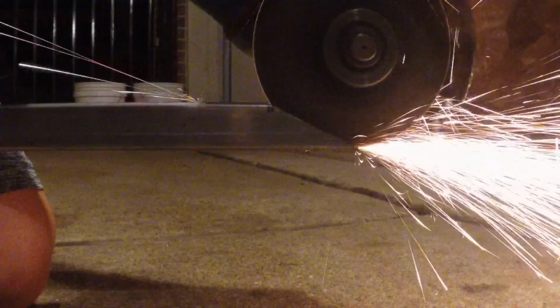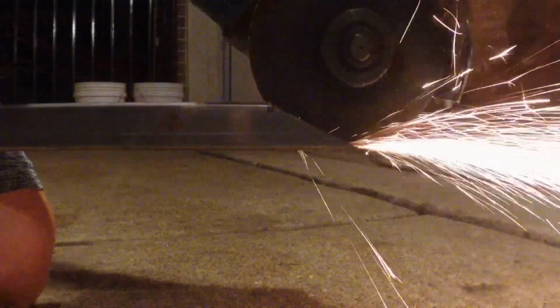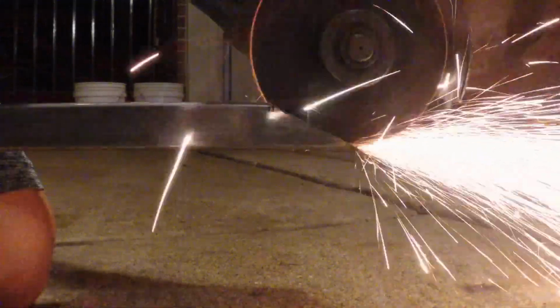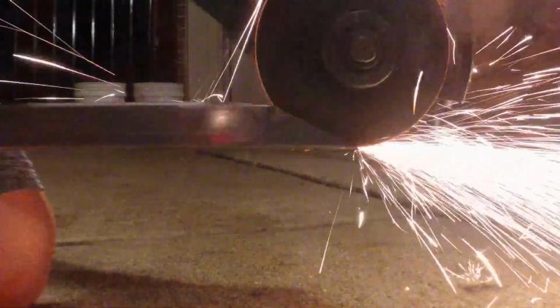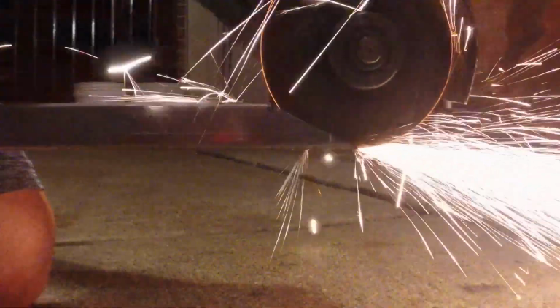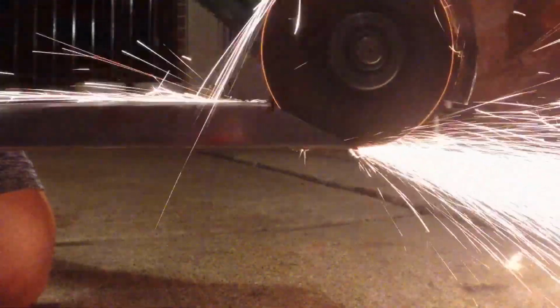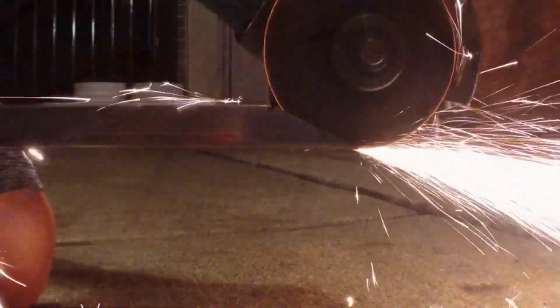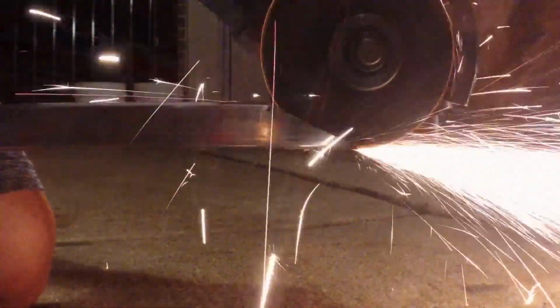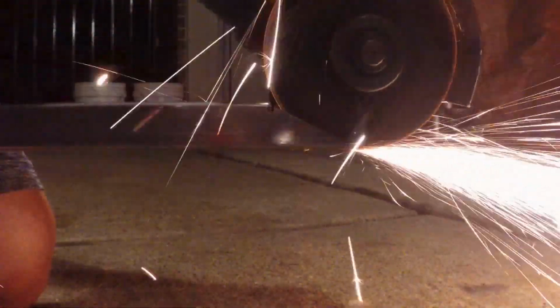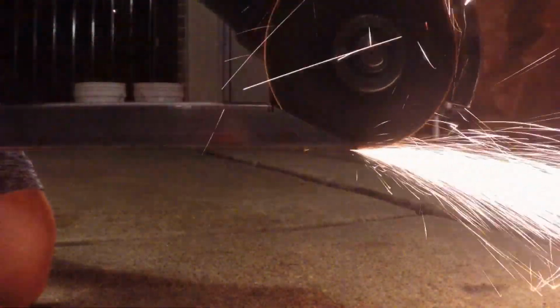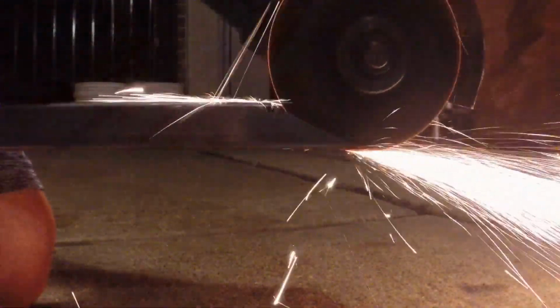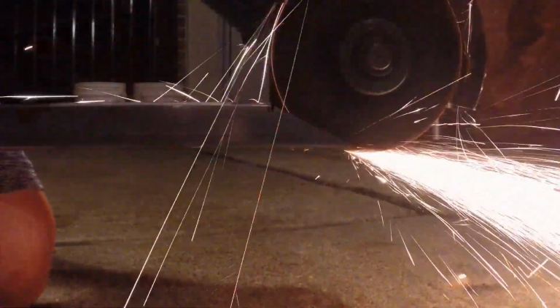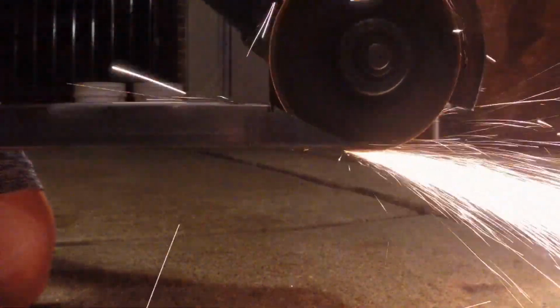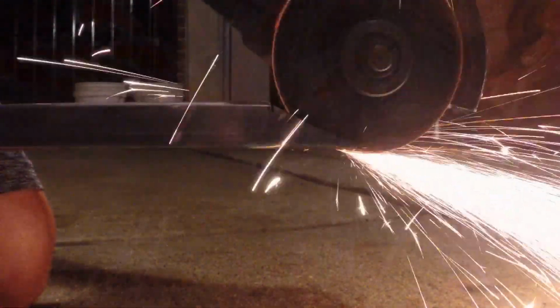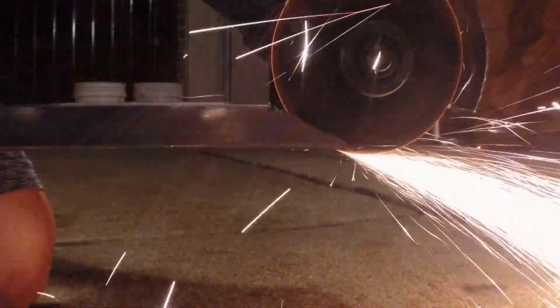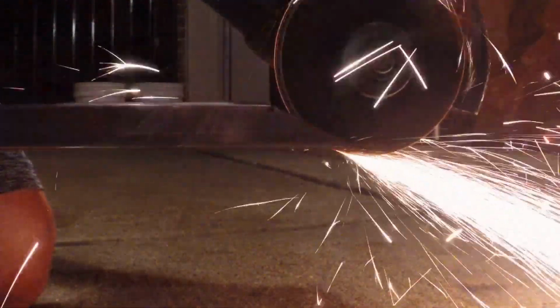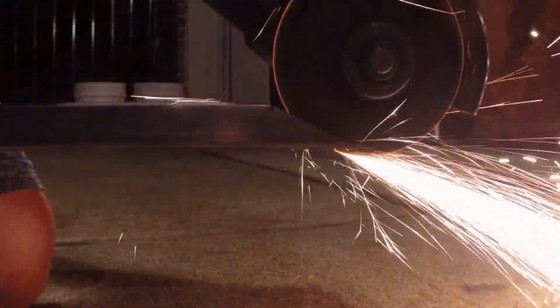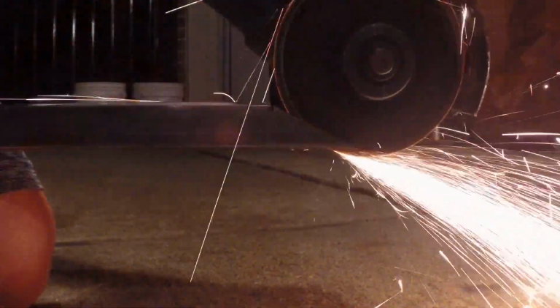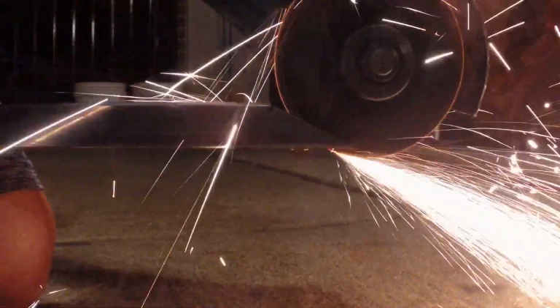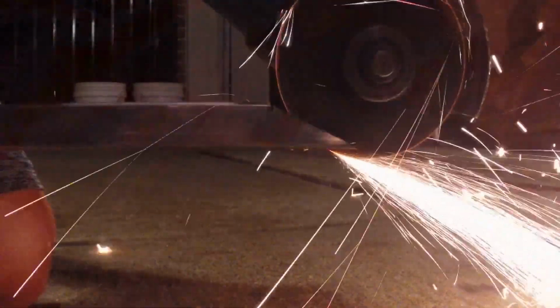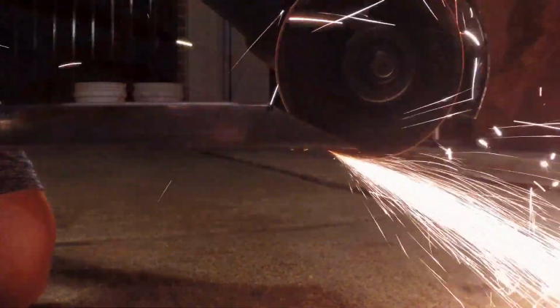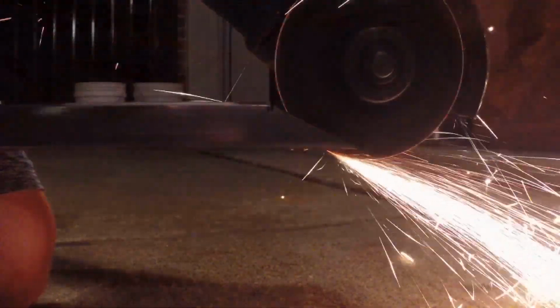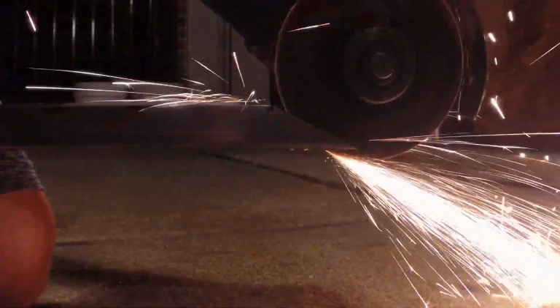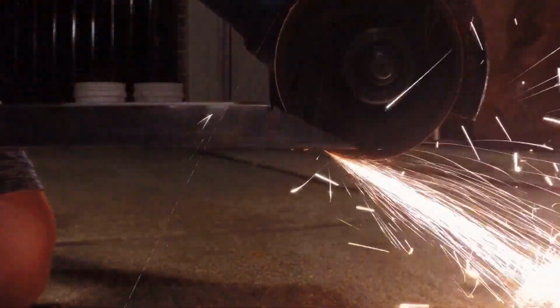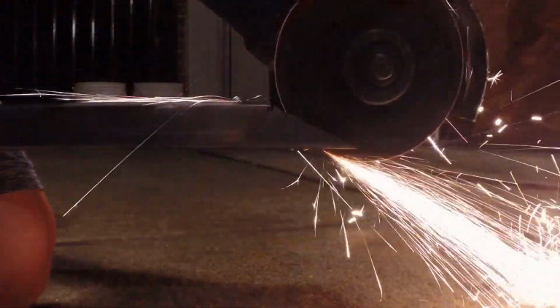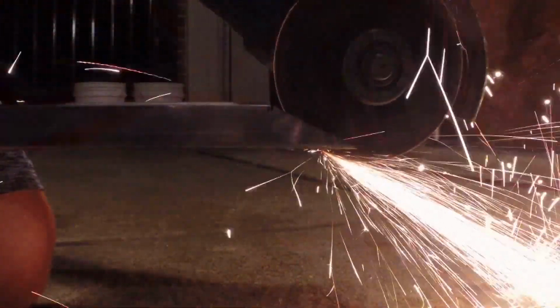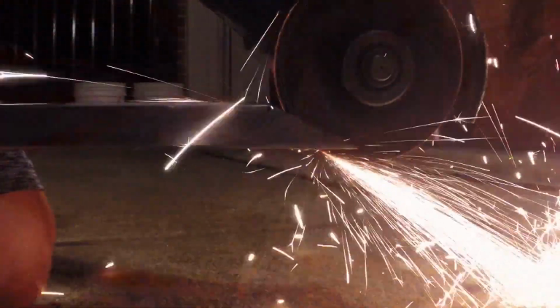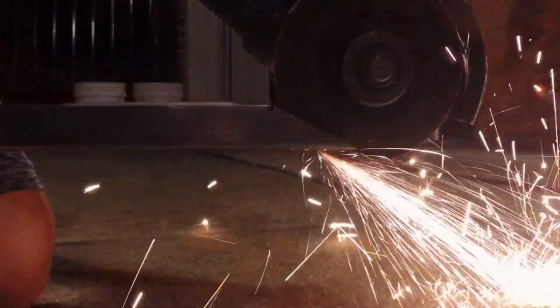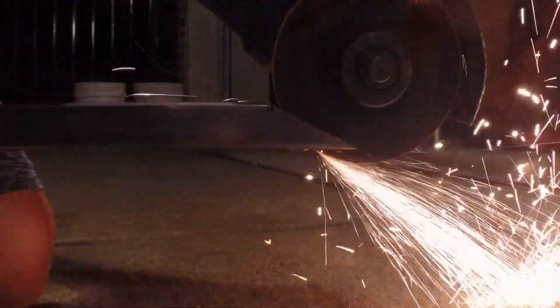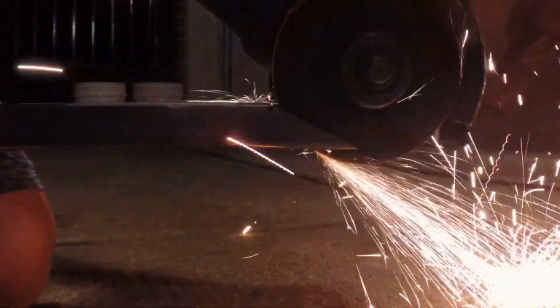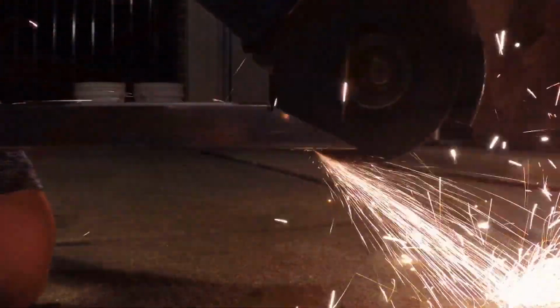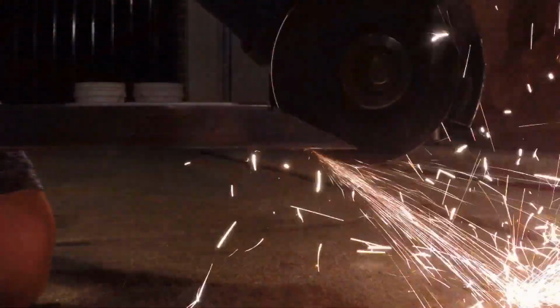After I drilled the holes, I cut from the edge of the metal to the hole so that the axle could slide in.